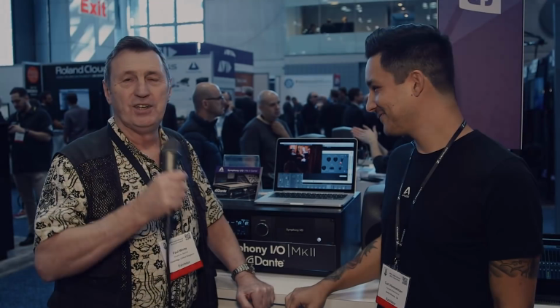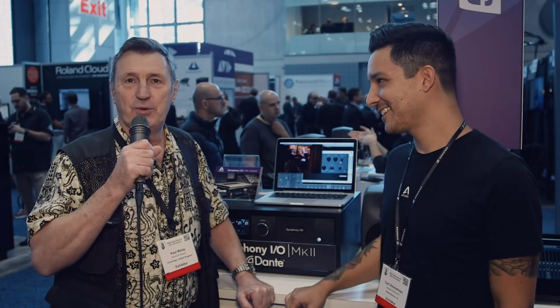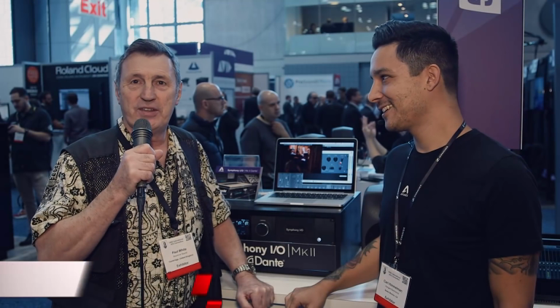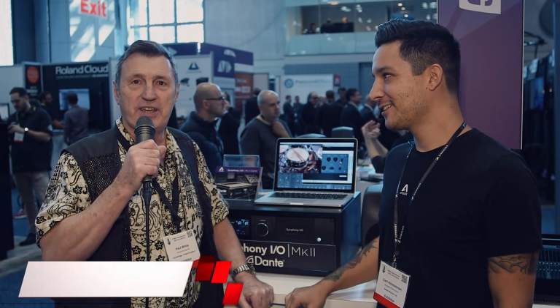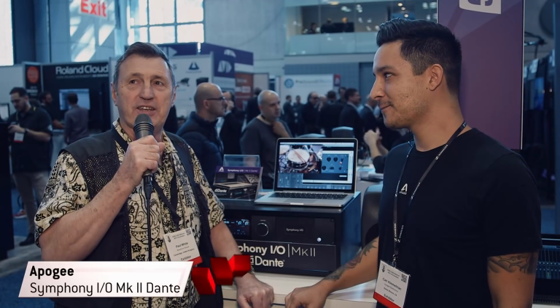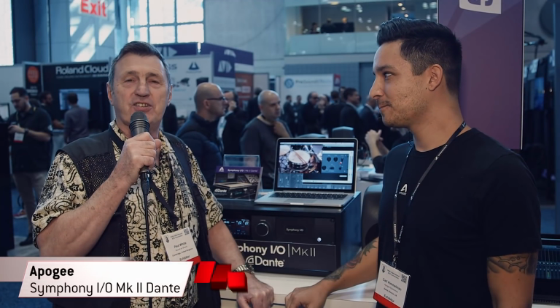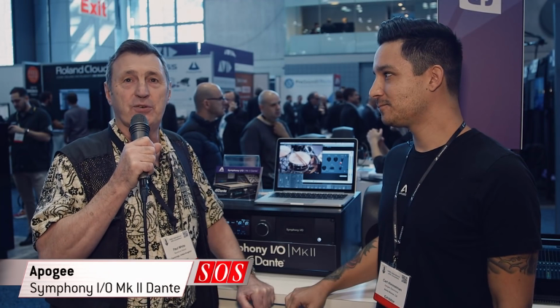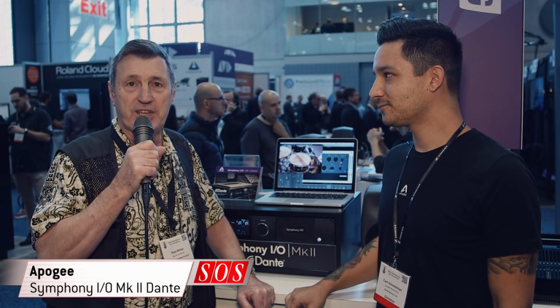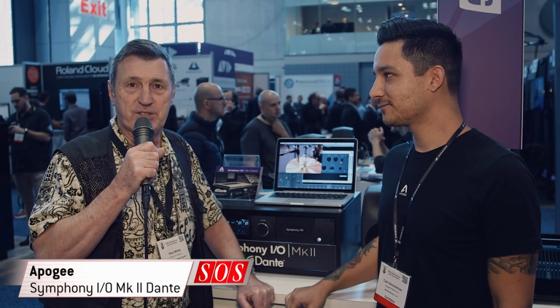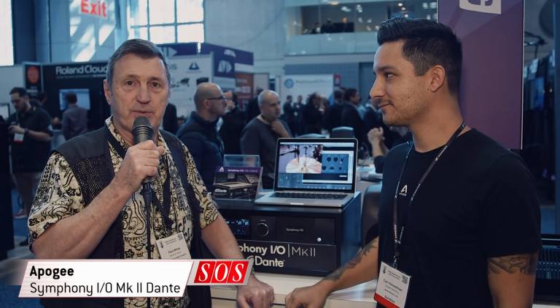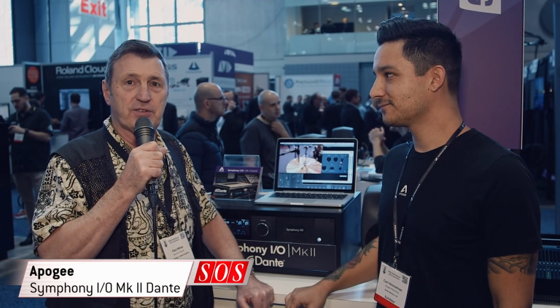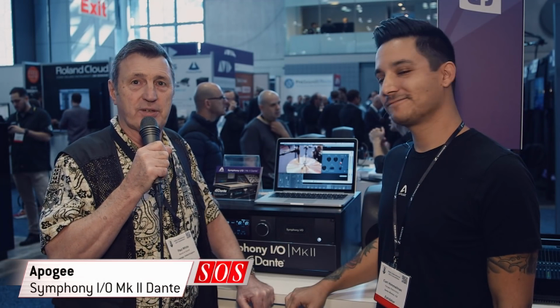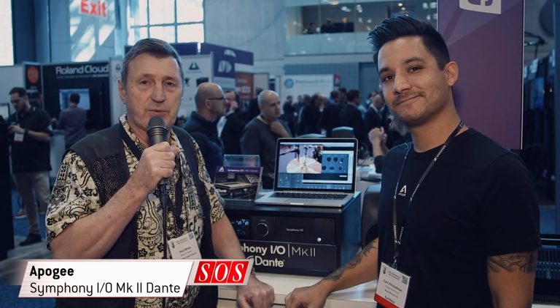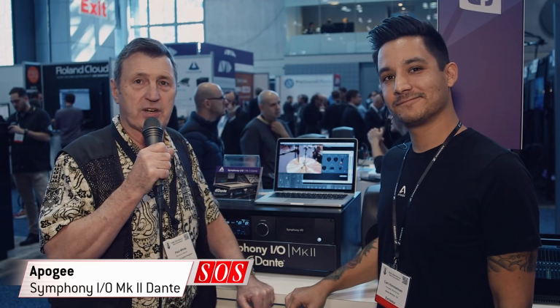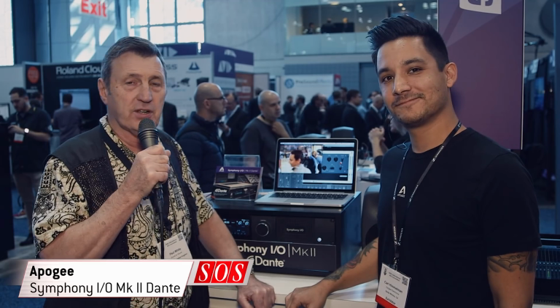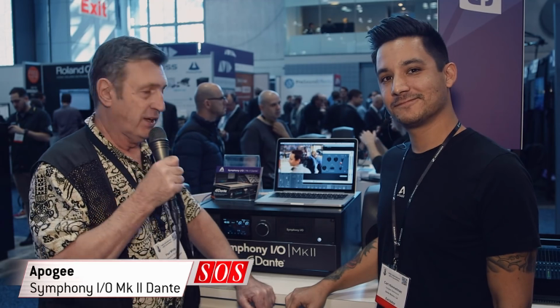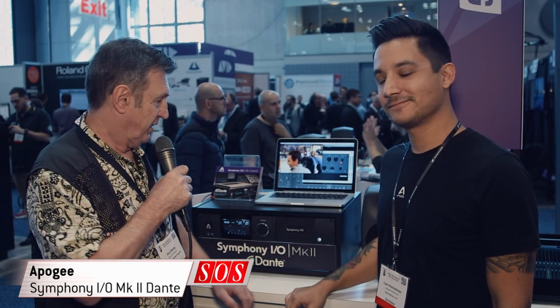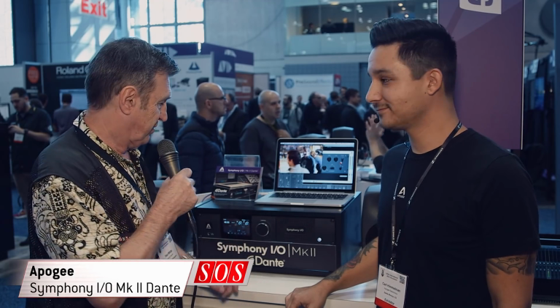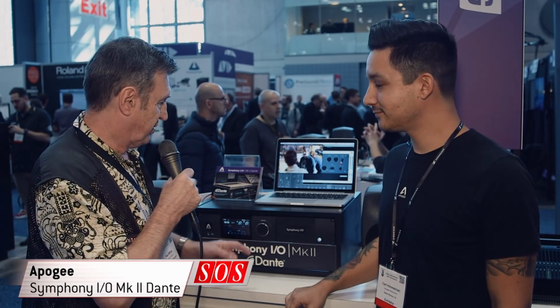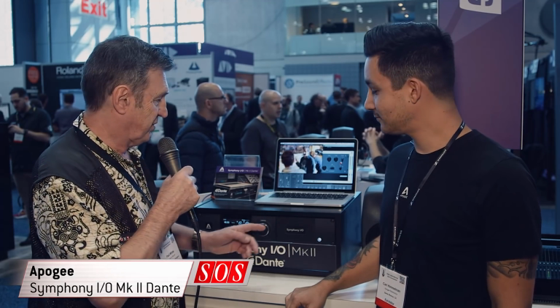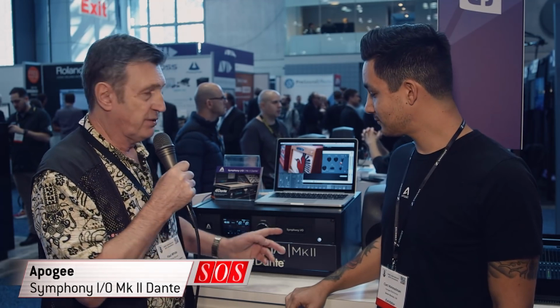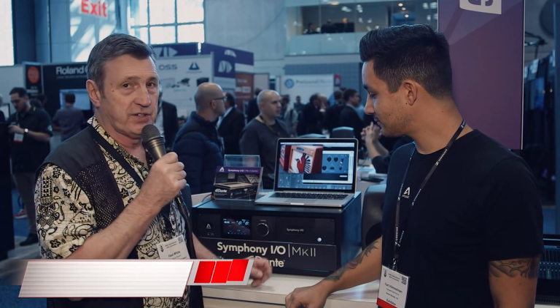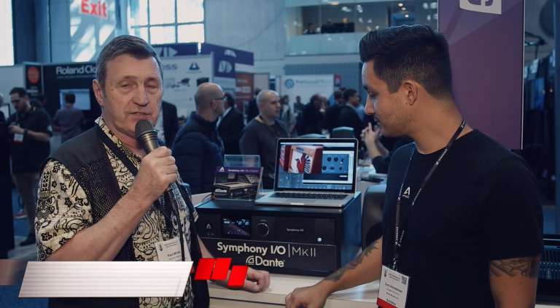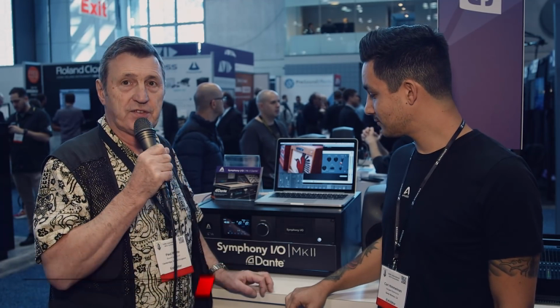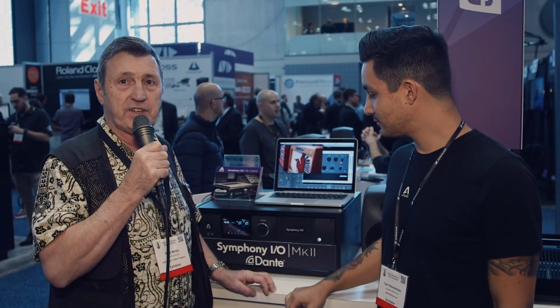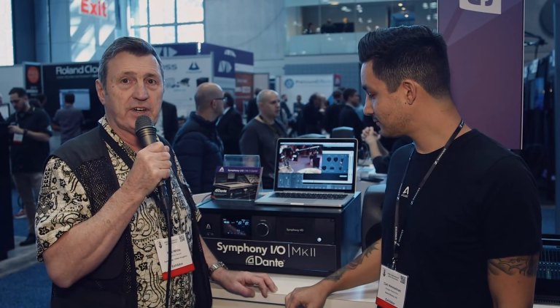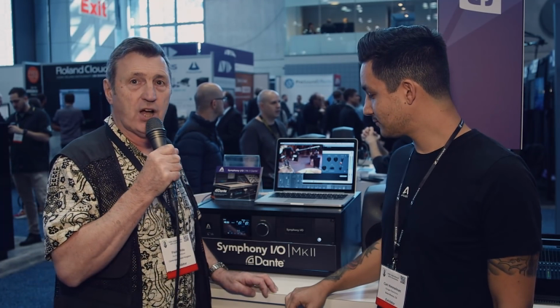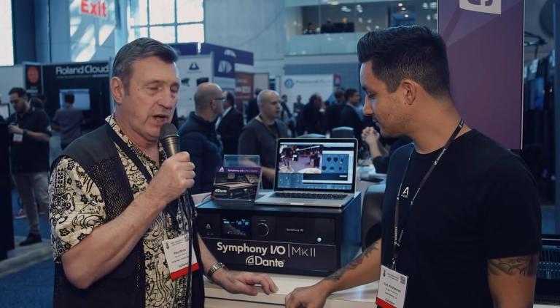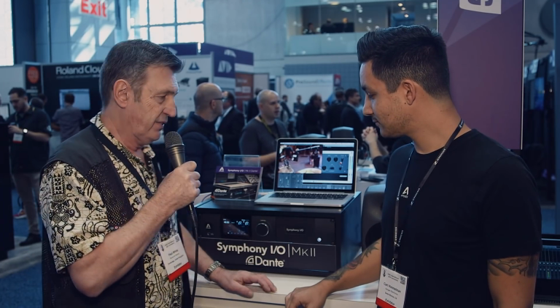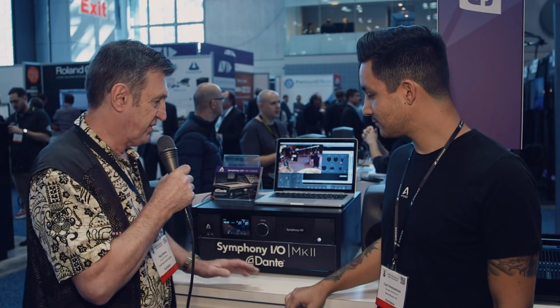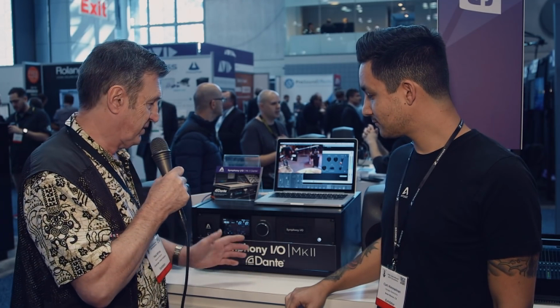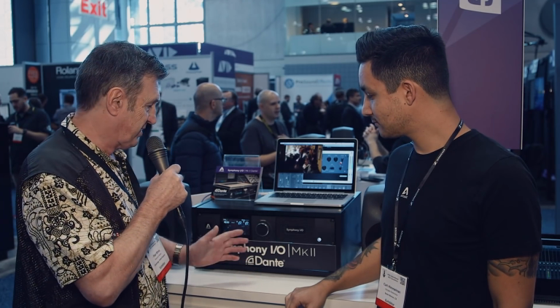We're at the AES show on the Apogee booth and I'm here with Carl. He's going to show us a new version of Symphony.io, this time with Dante.